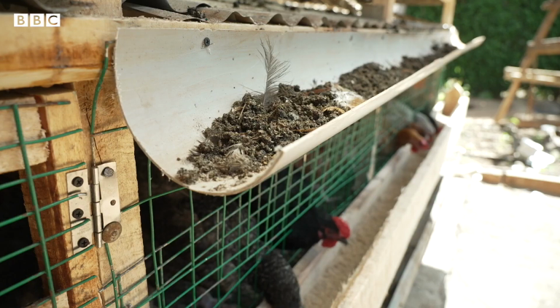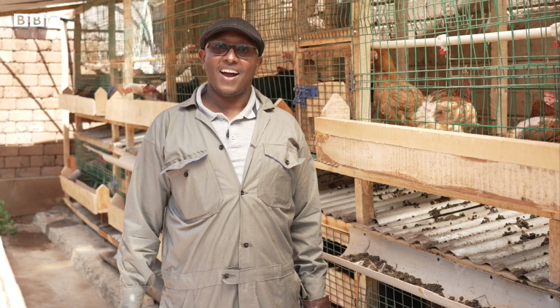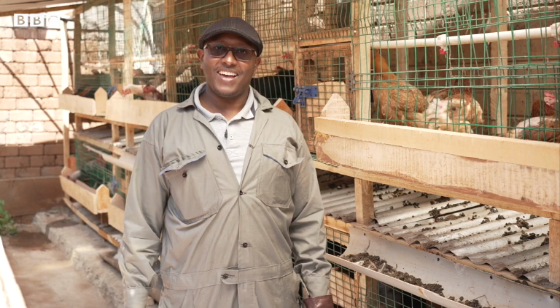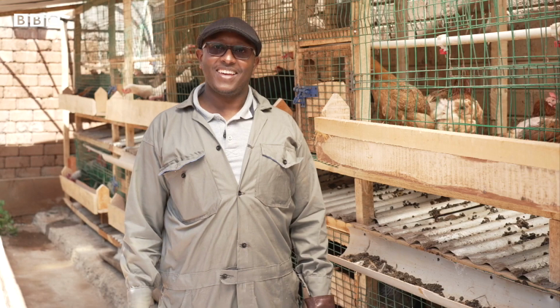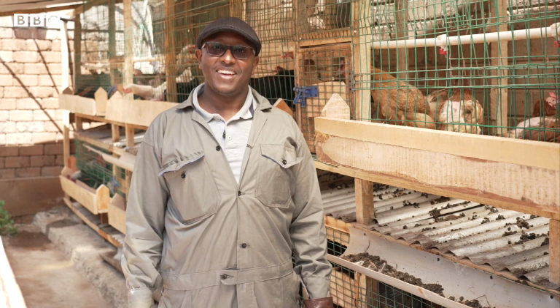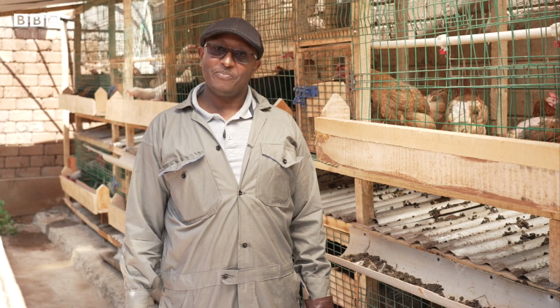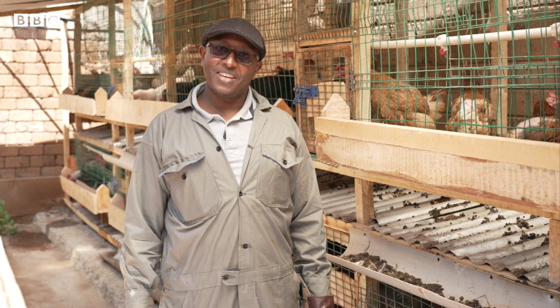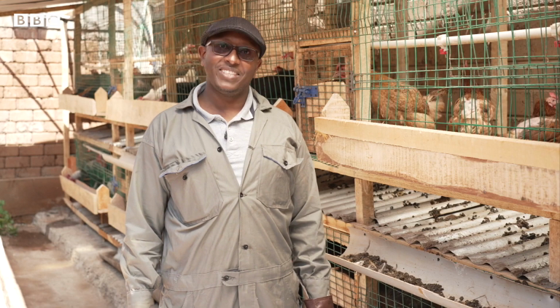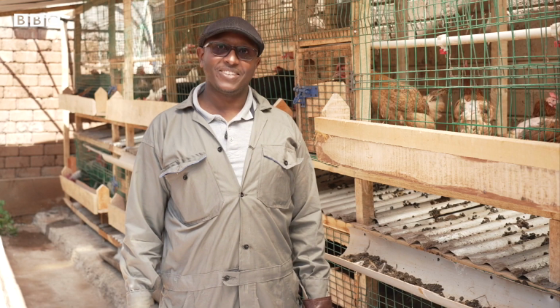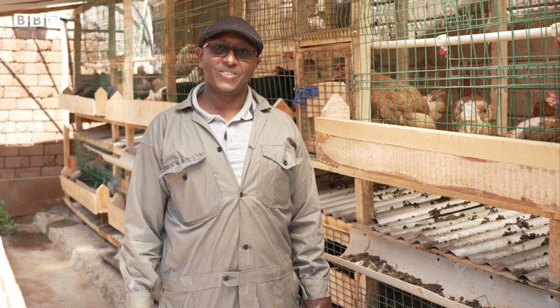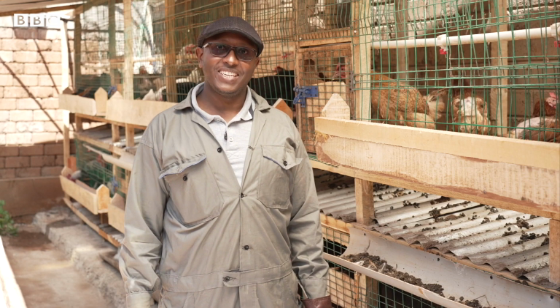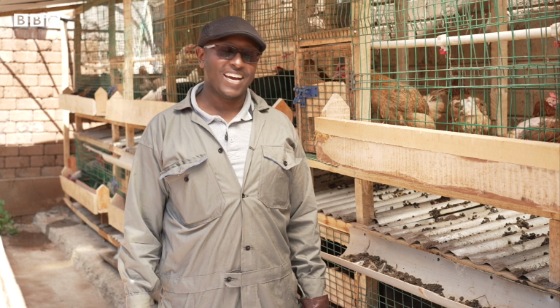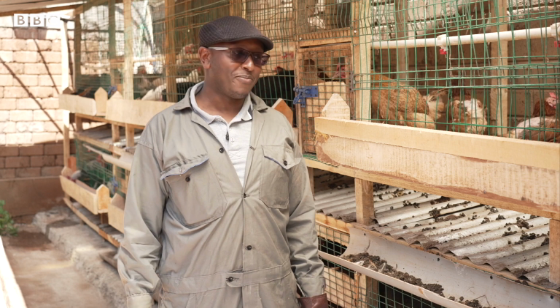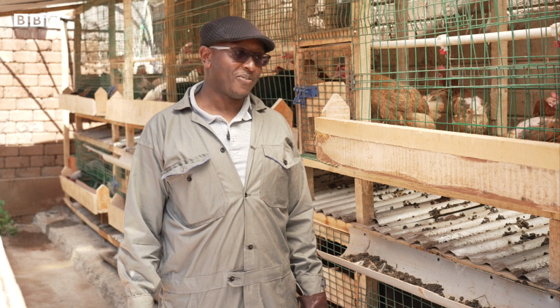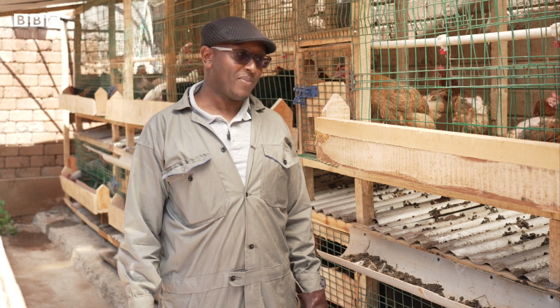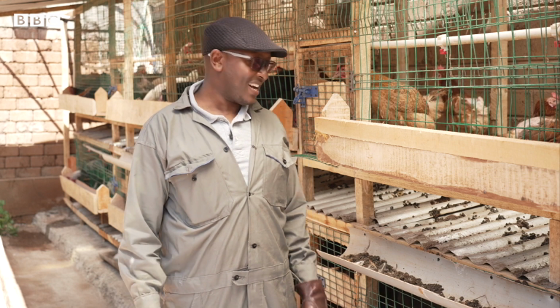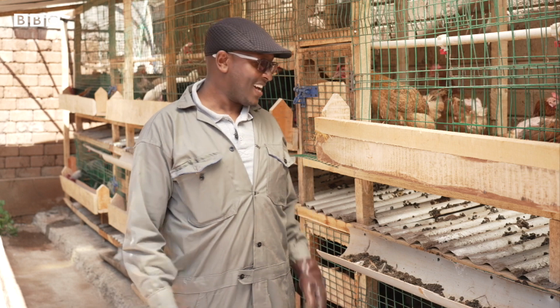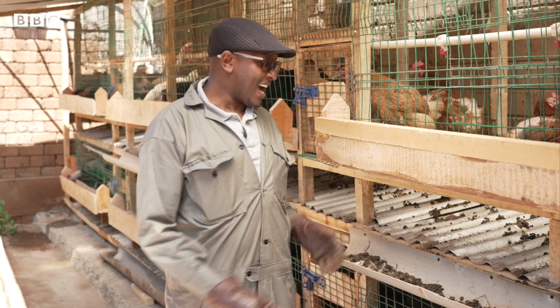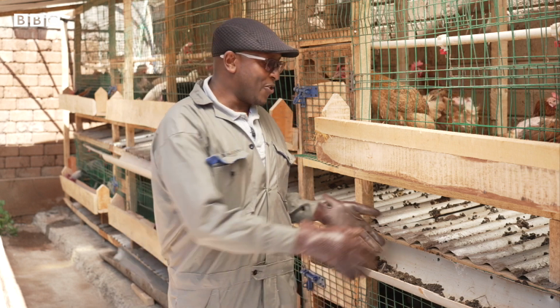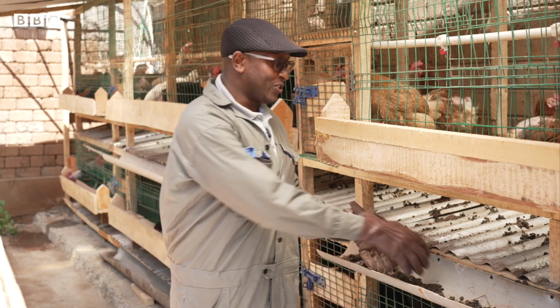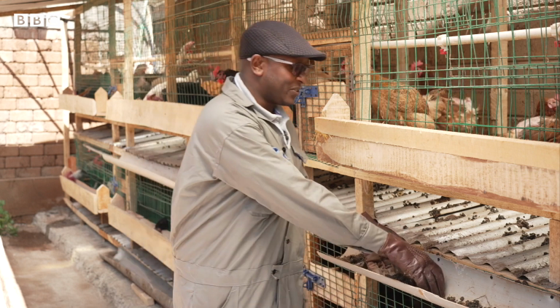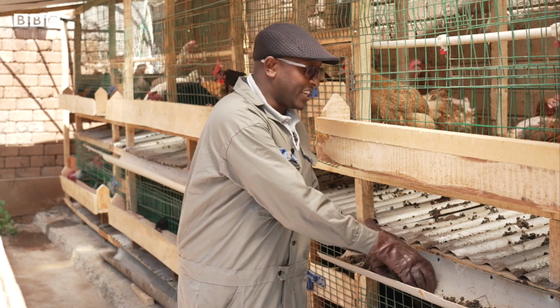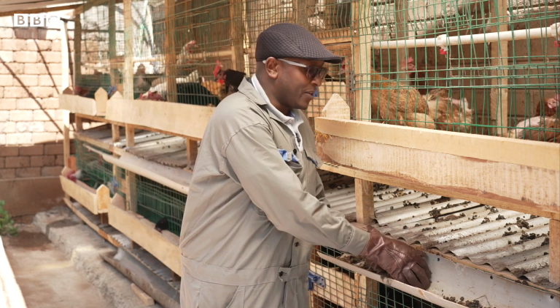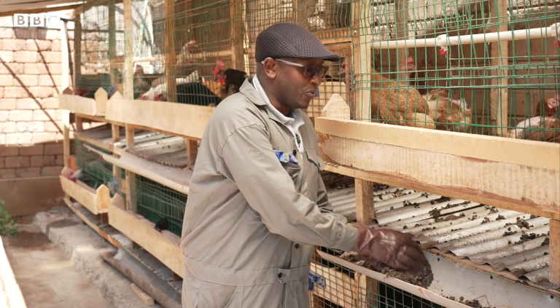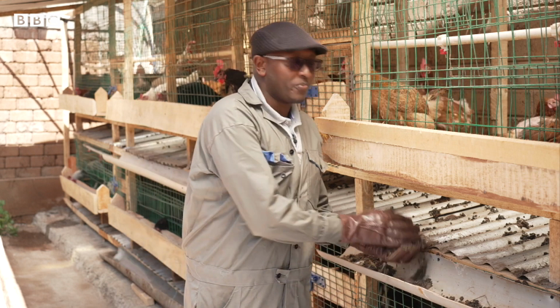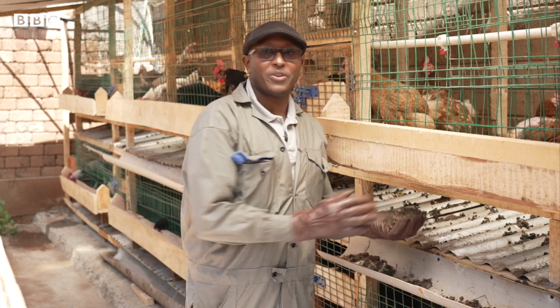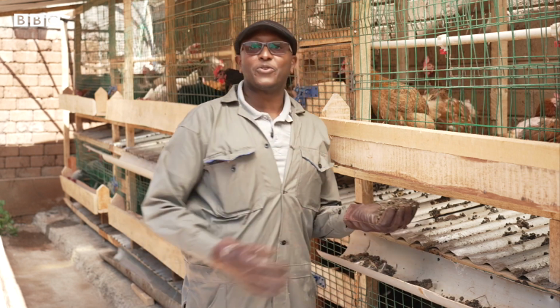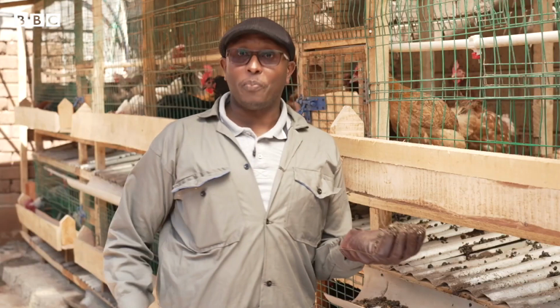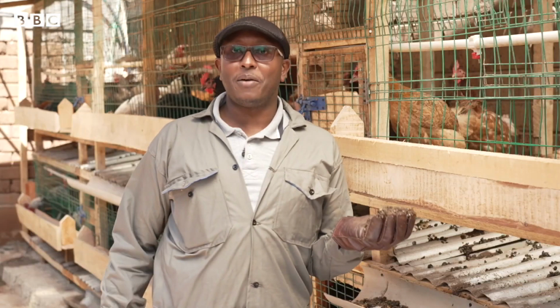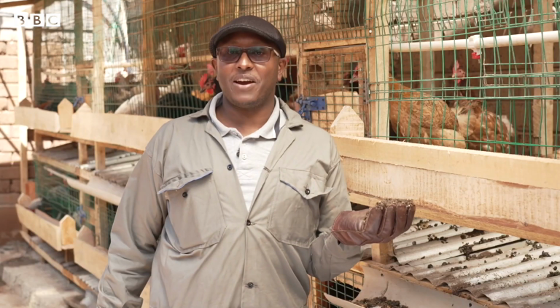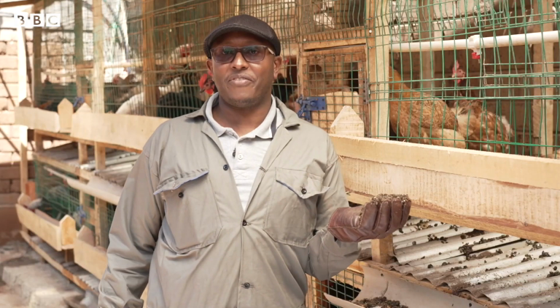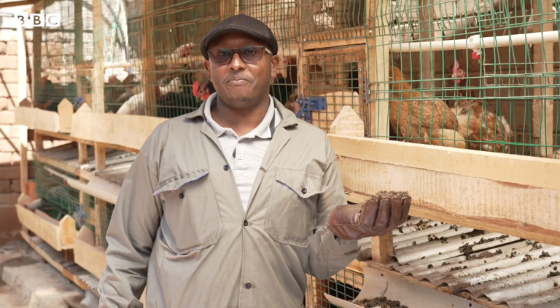Hi, my name is Anthony. I'm a farmer. I use chicken poo to power my farm.